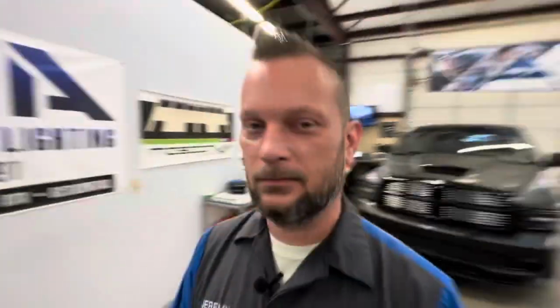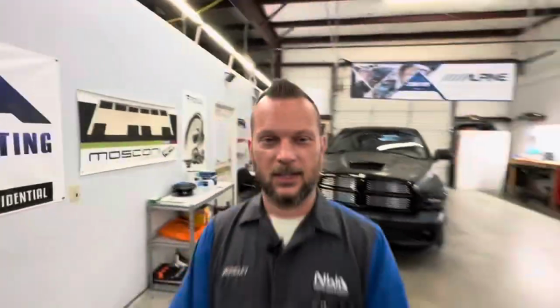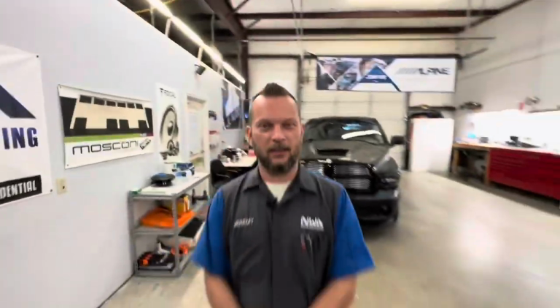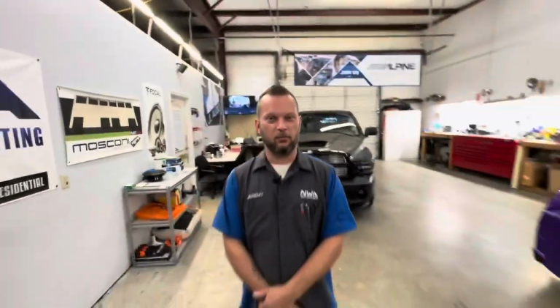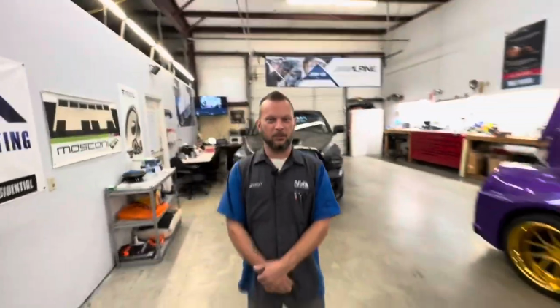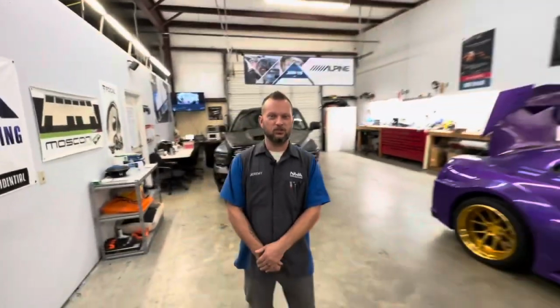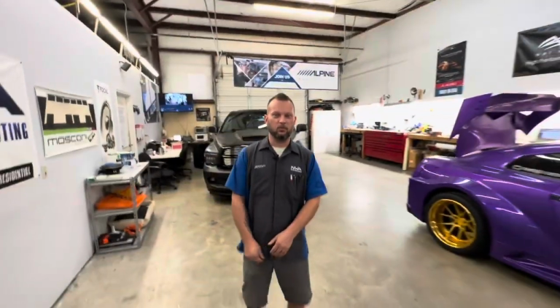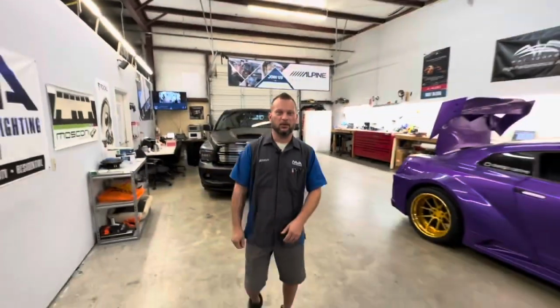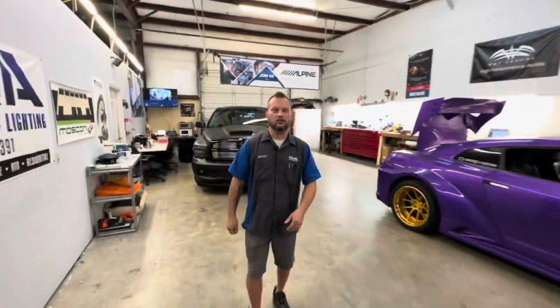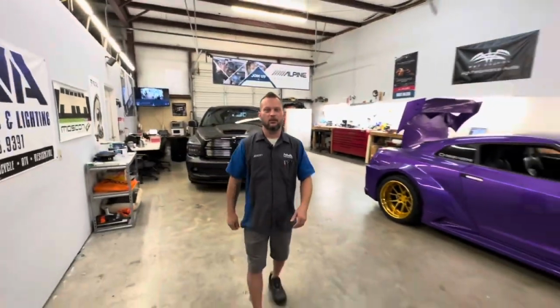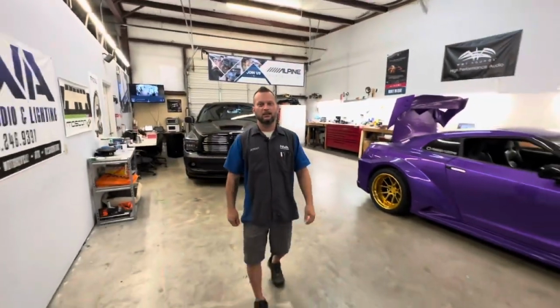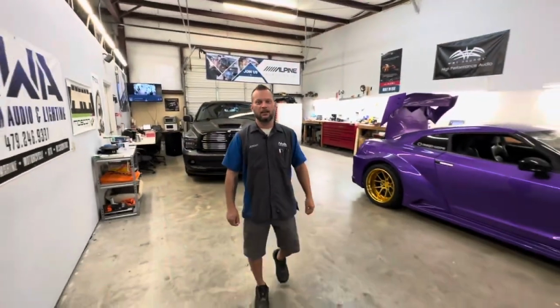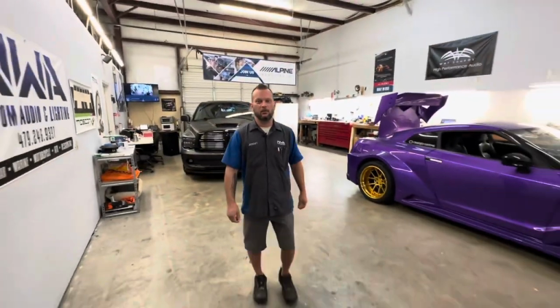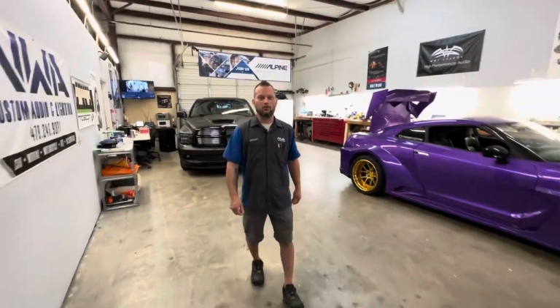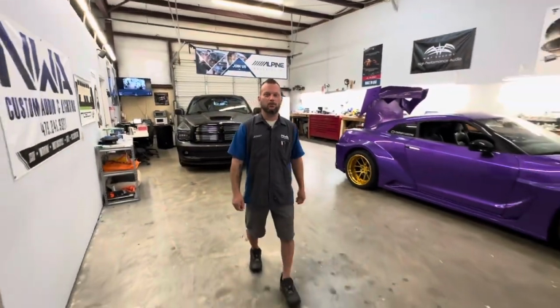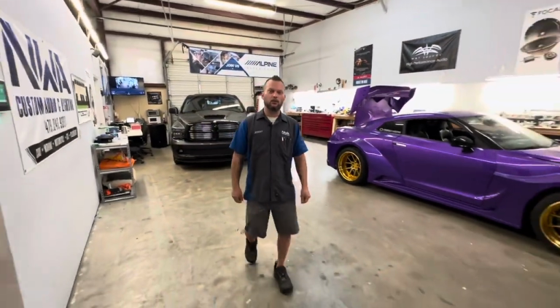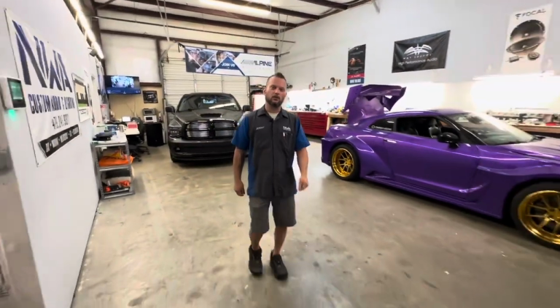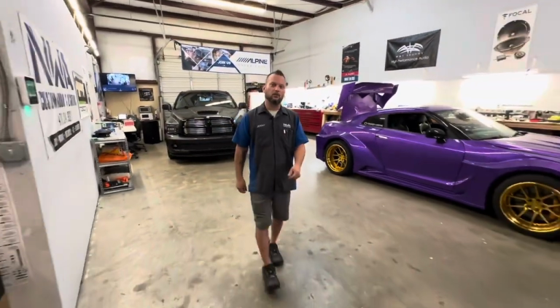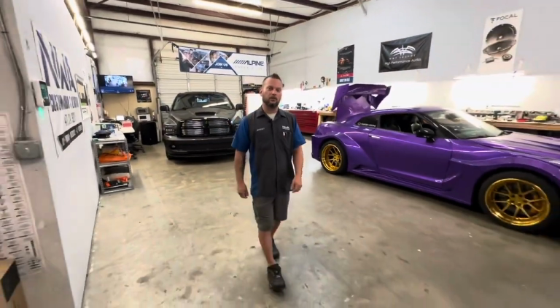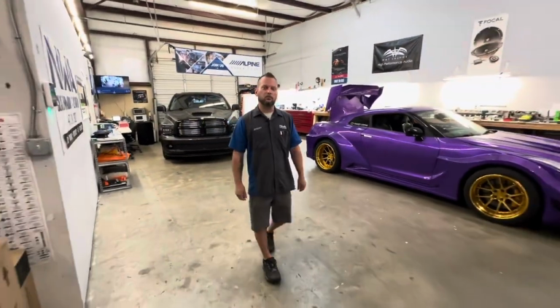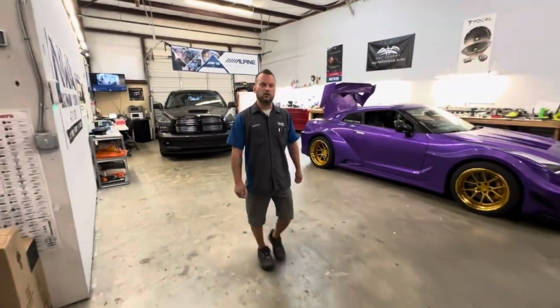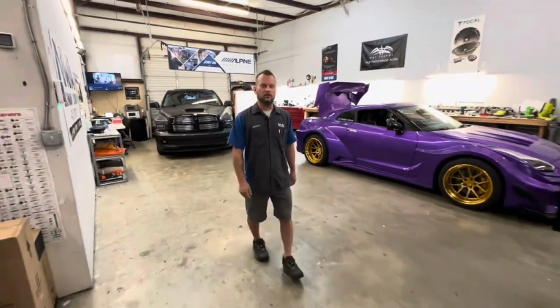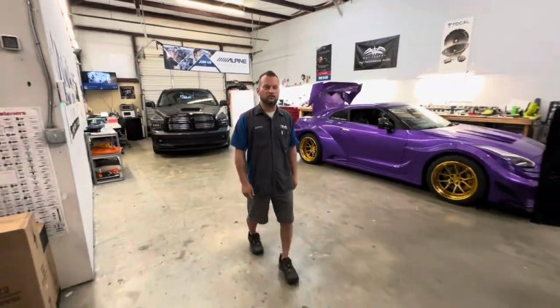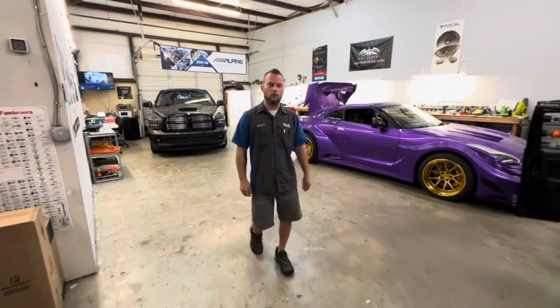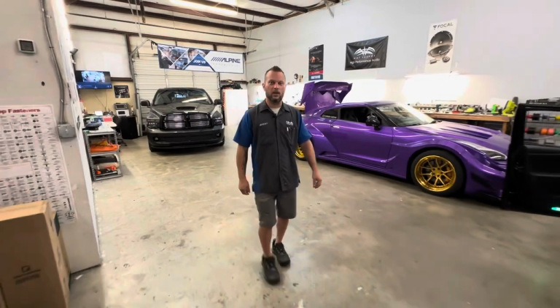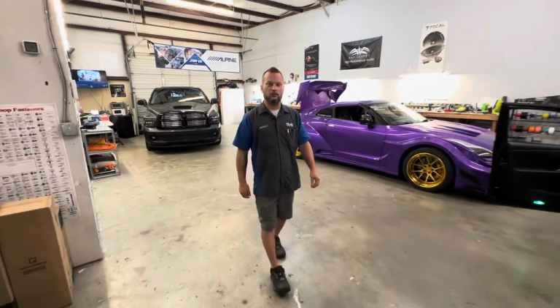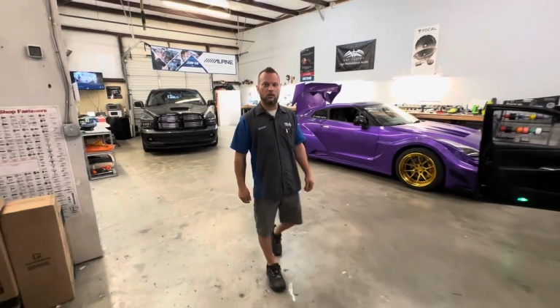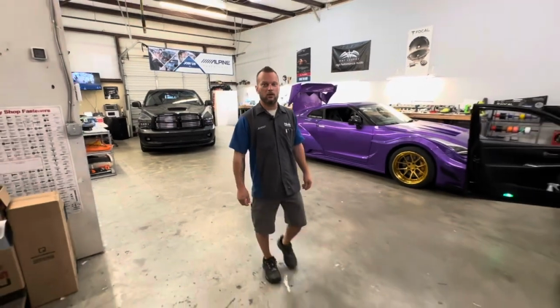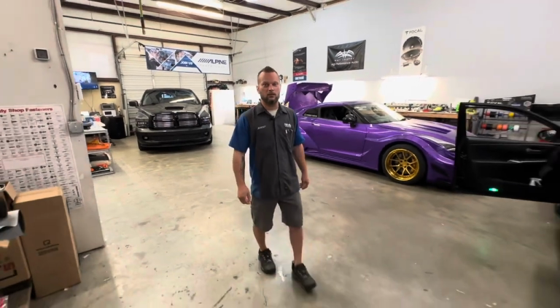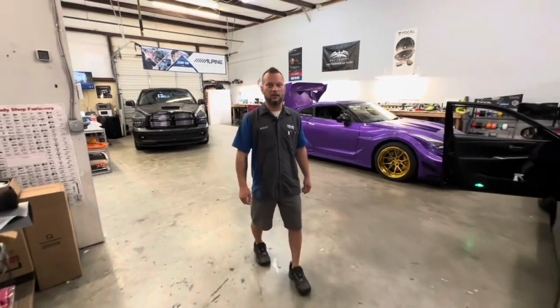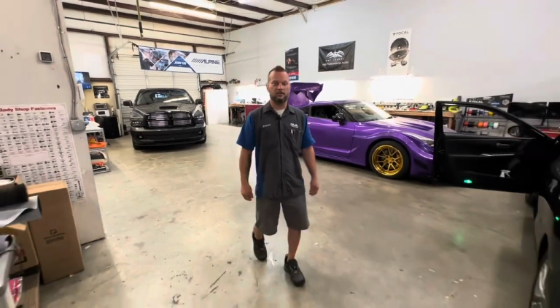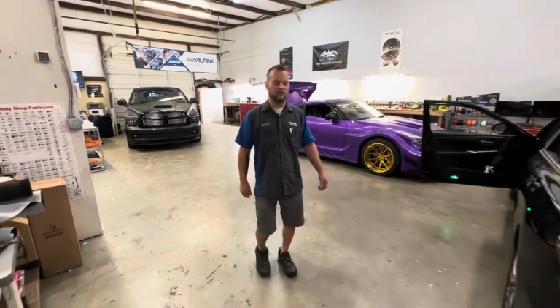Hey everybody, Jeremy here. Today we wanted to show you a little in-process look at what we have going on in the bay today.